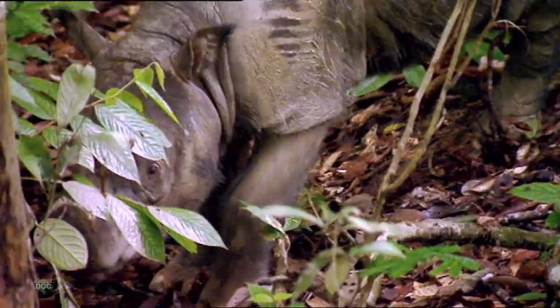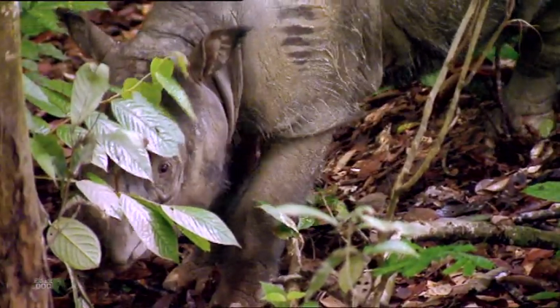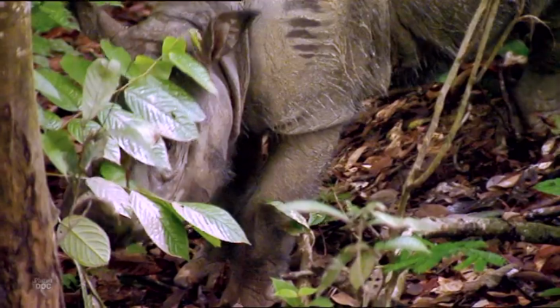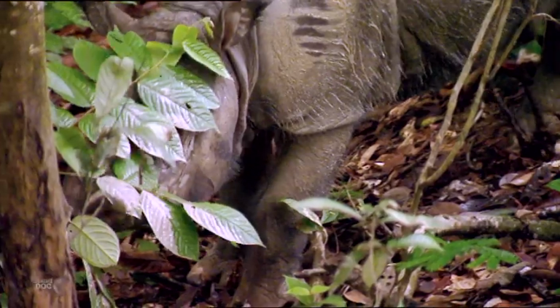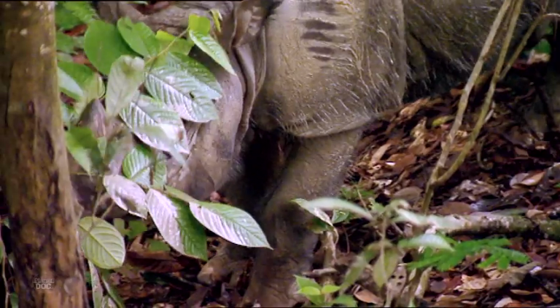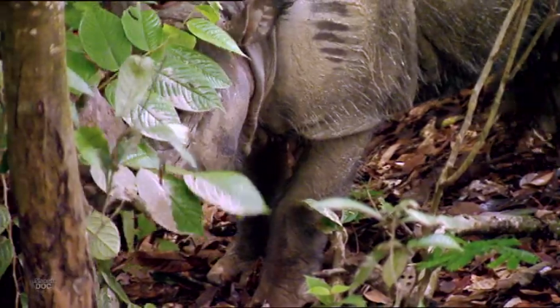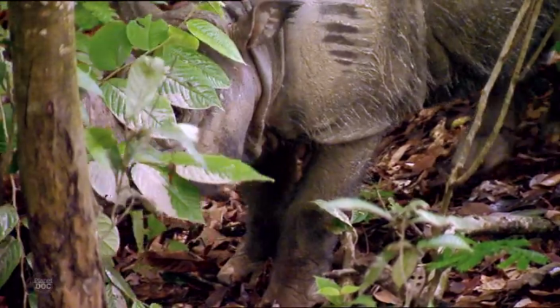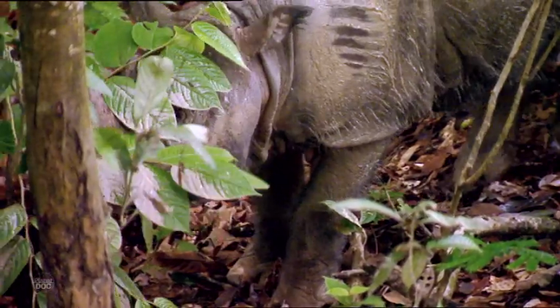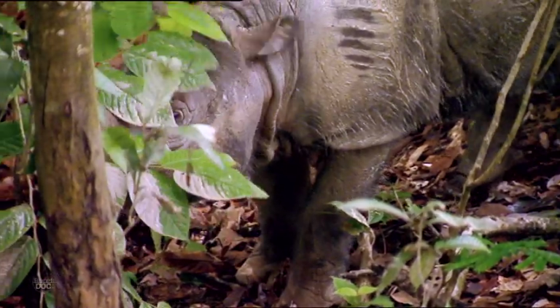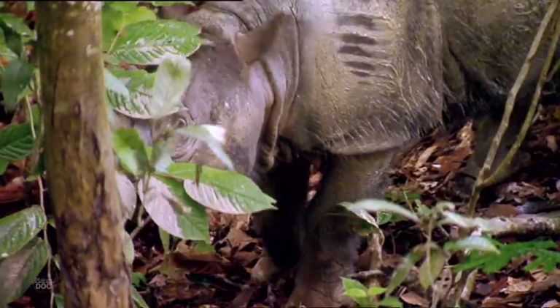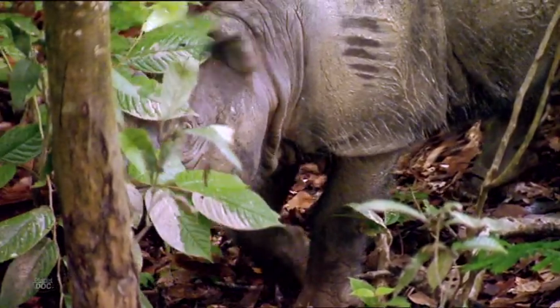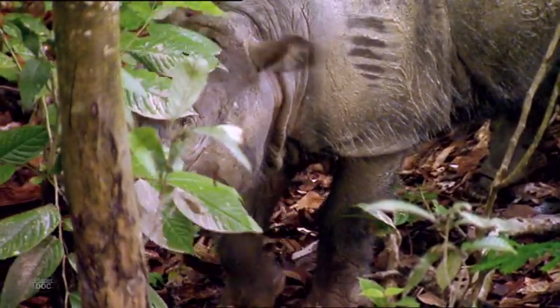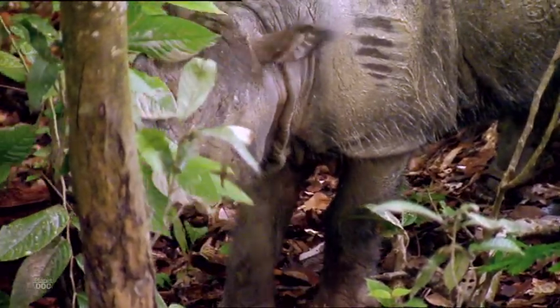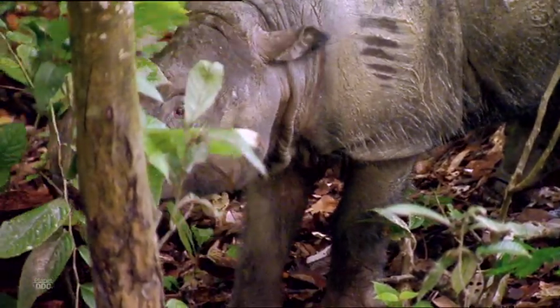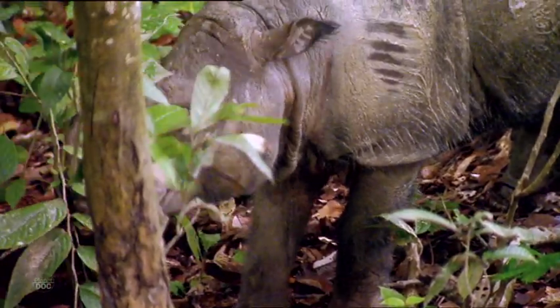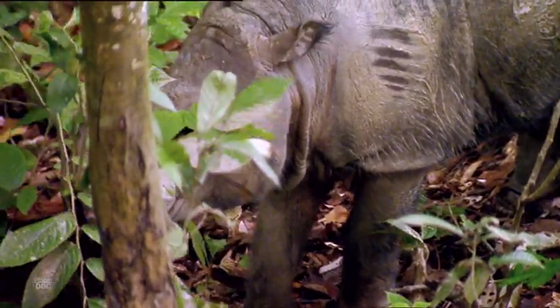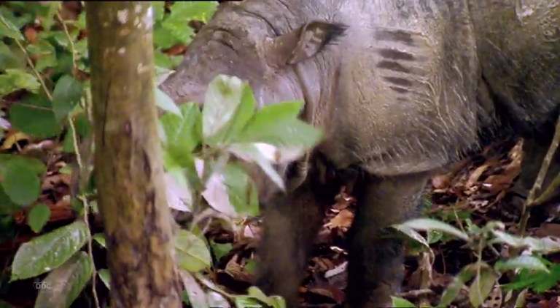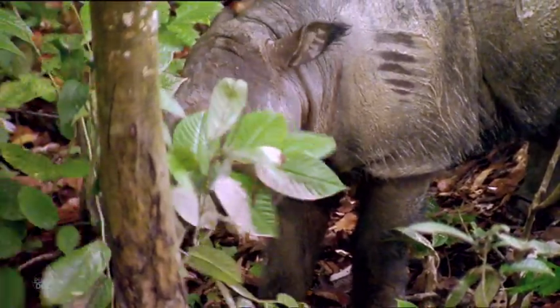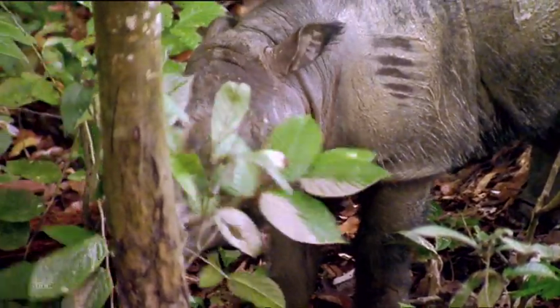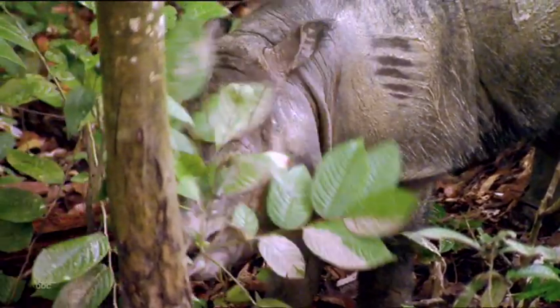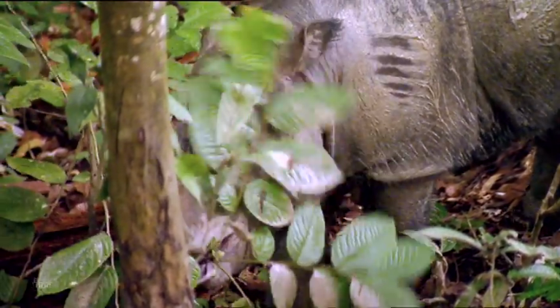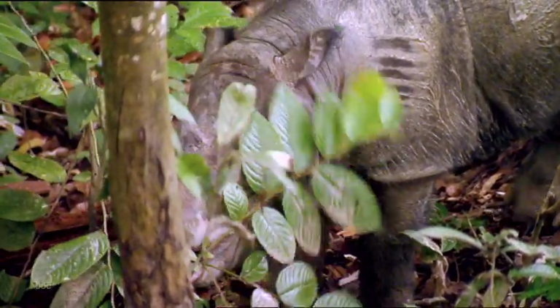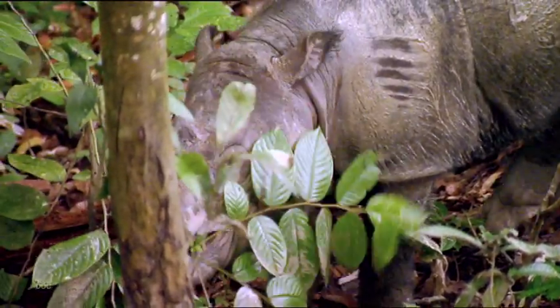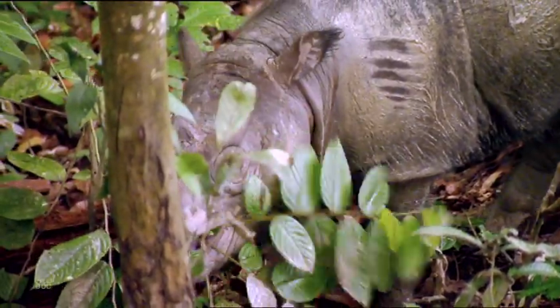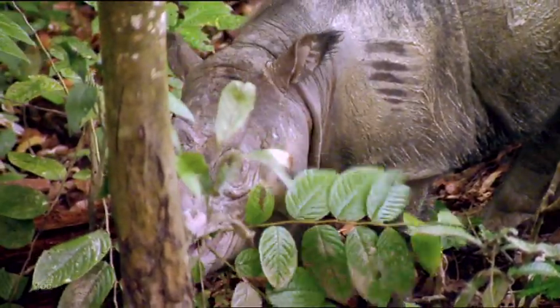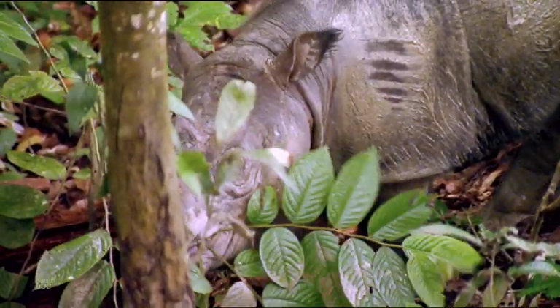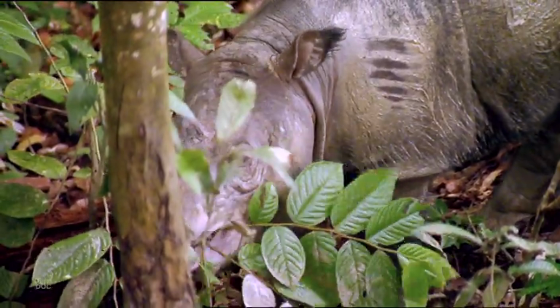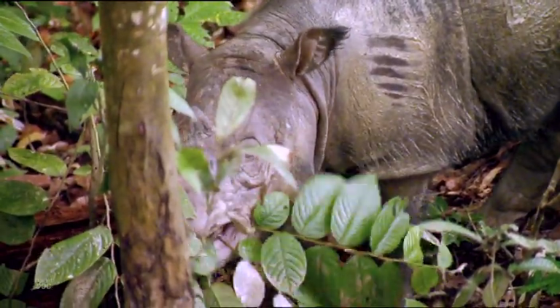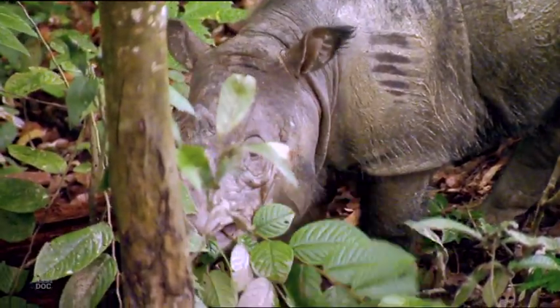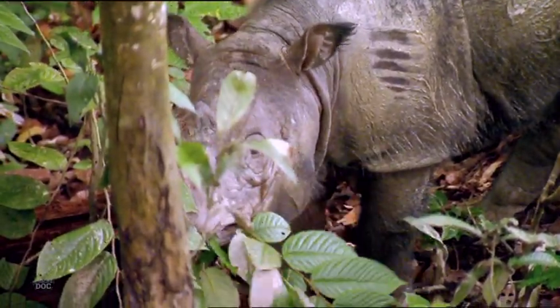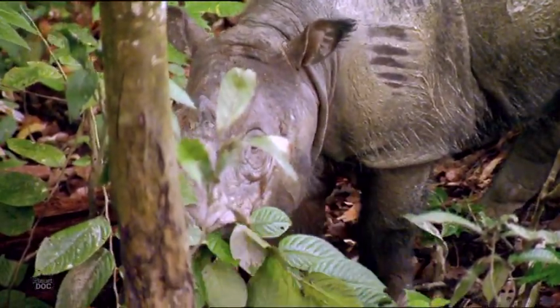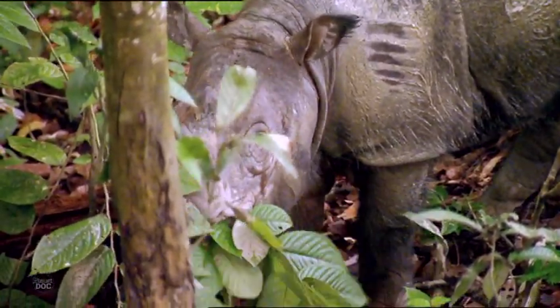It has a diet of leaves and tender twigs, with a special preference for ginger and palm trees.